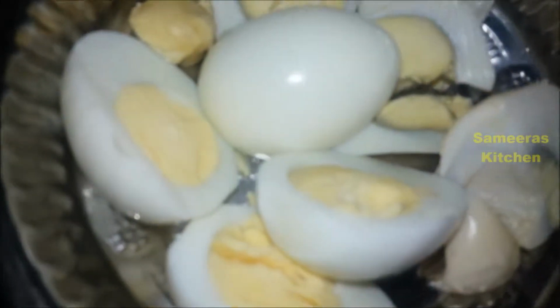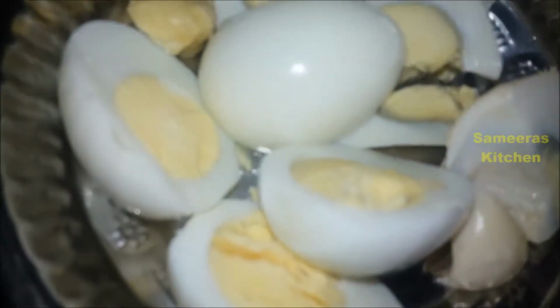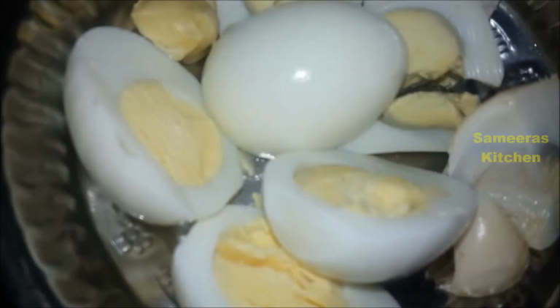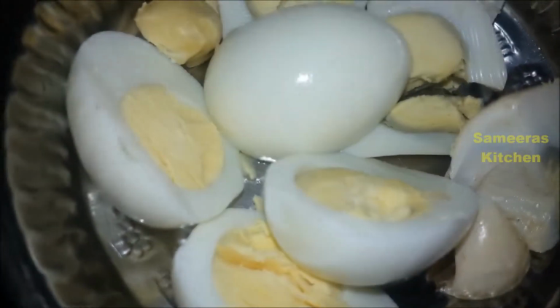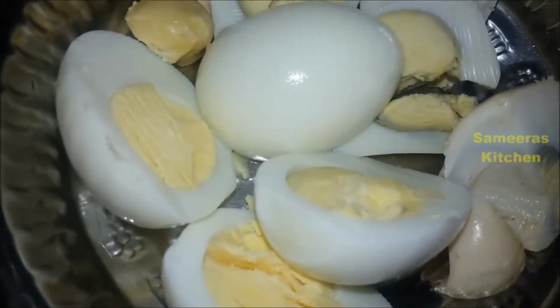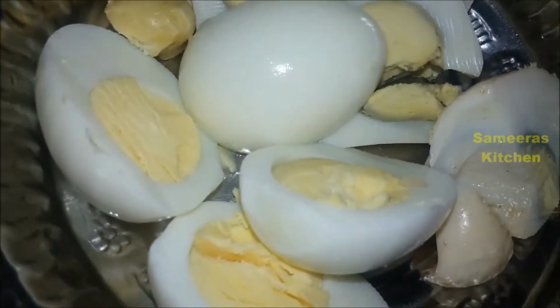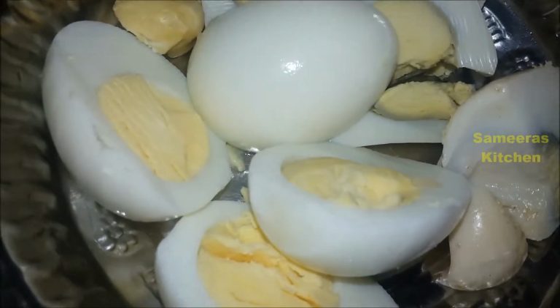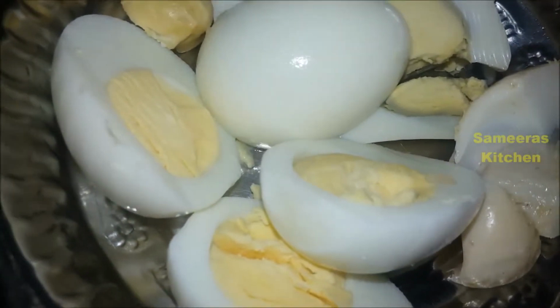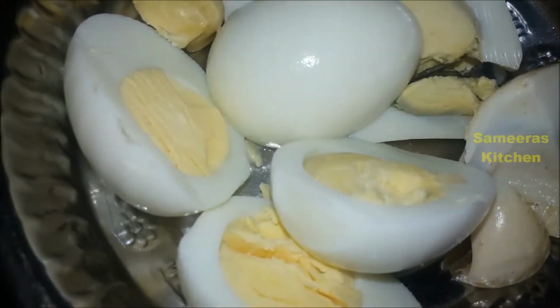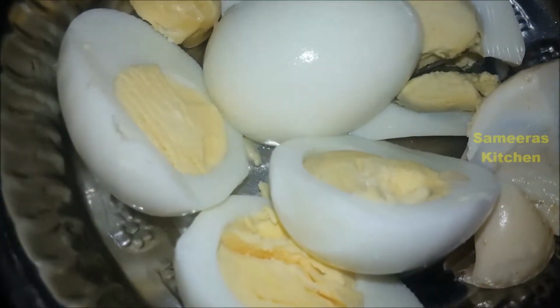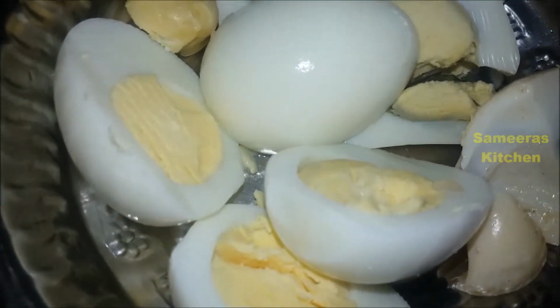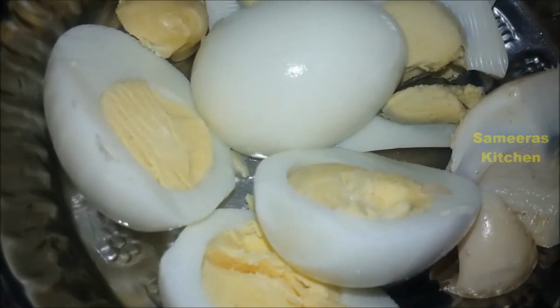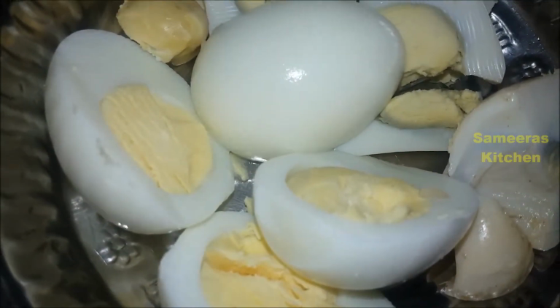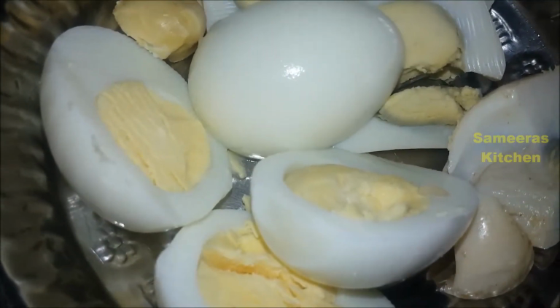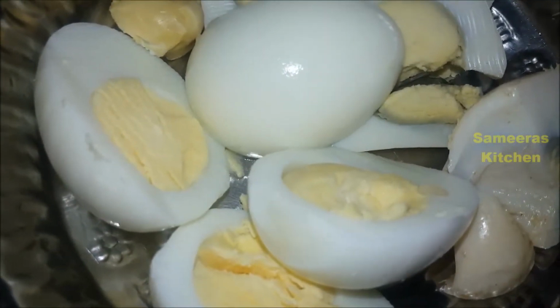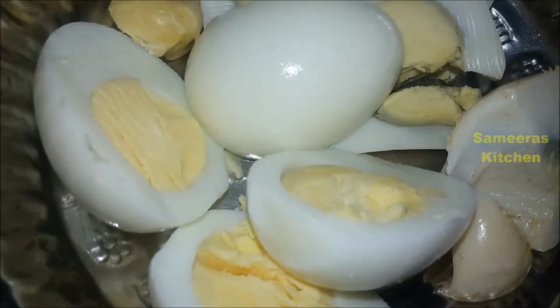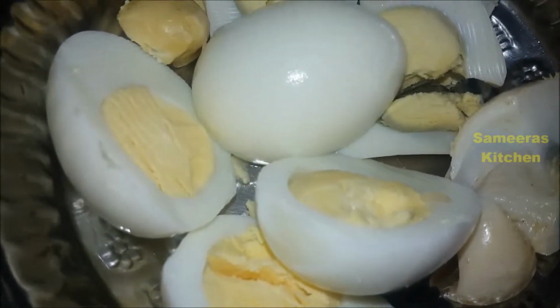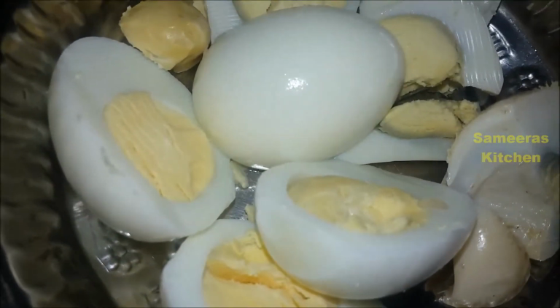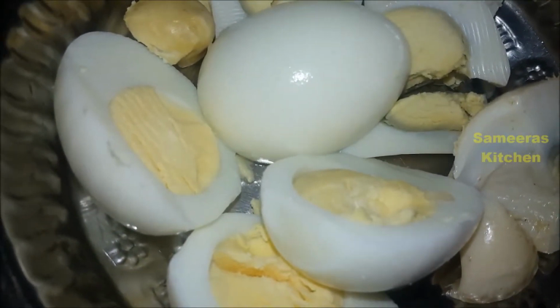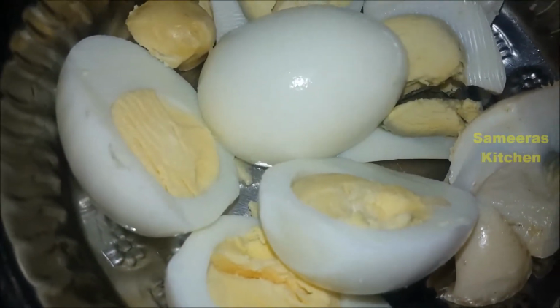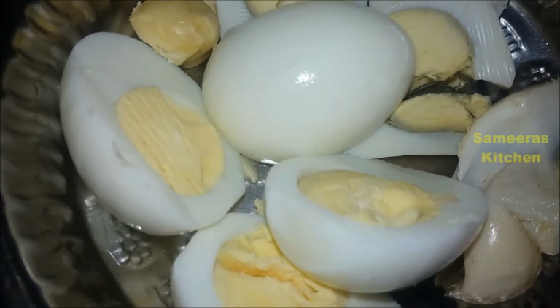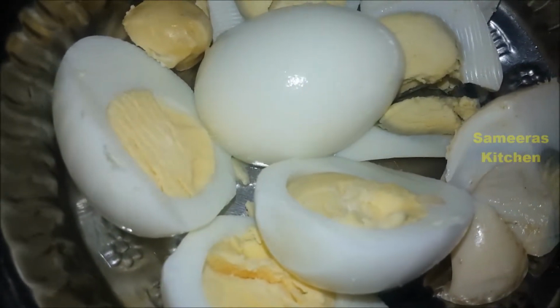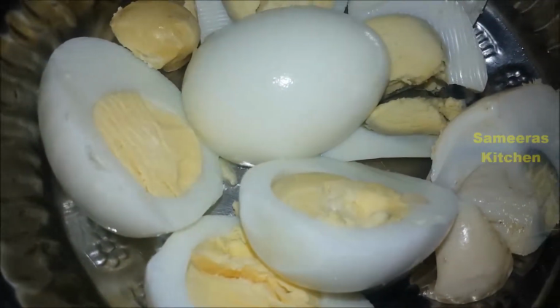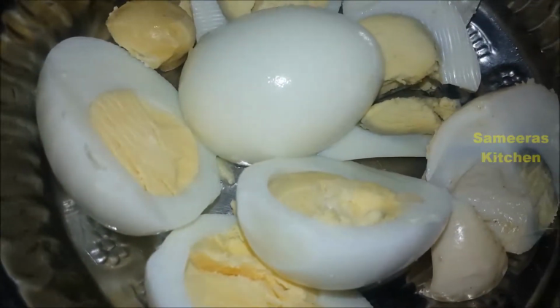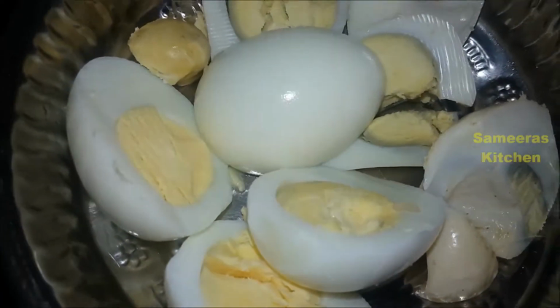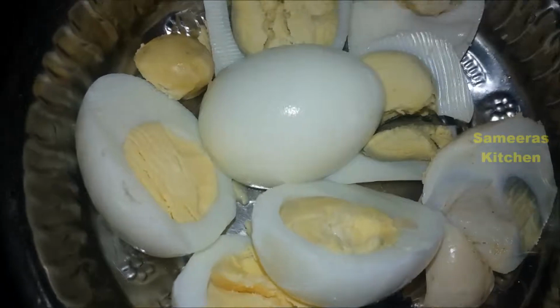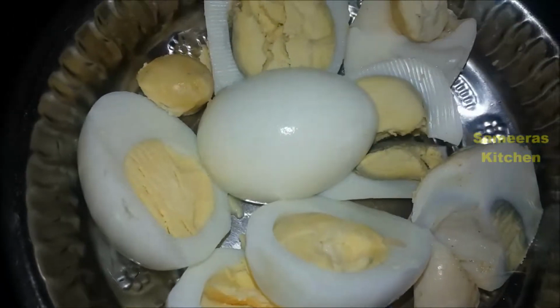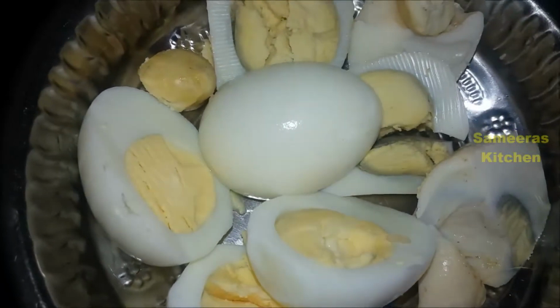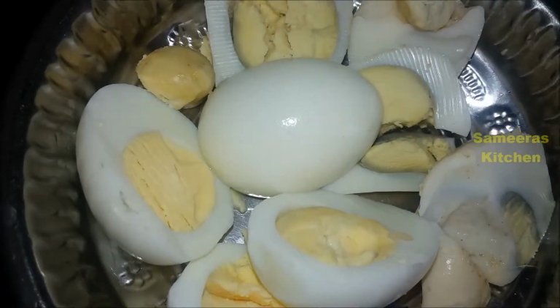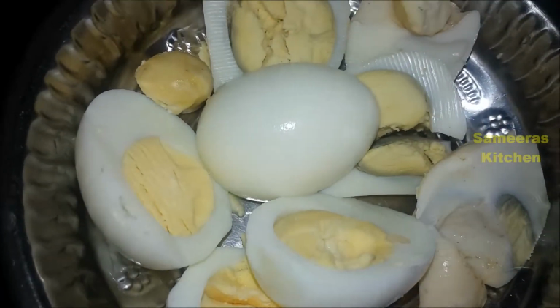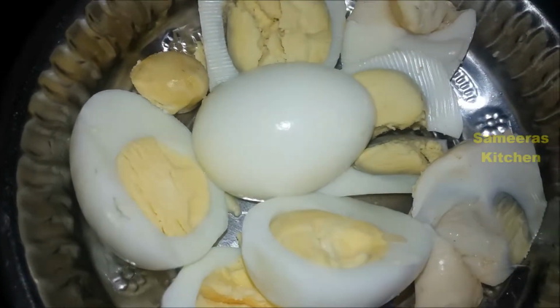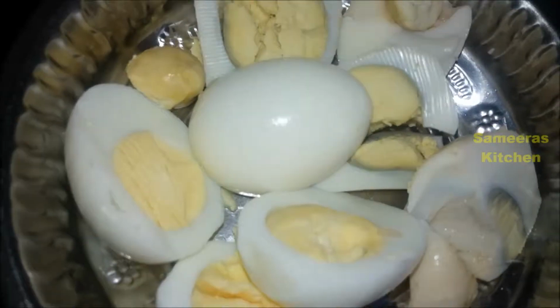Hello and welcome to my channel. I am going to make a quick egg masala. I am going to add egg boil in the pan.